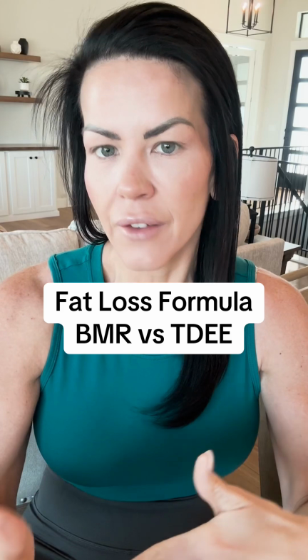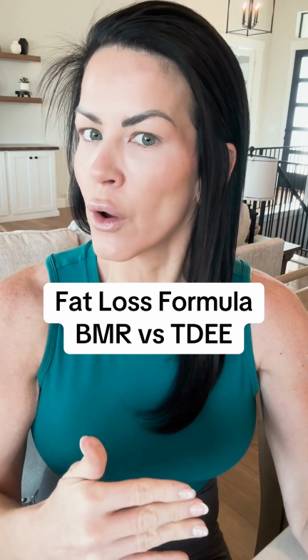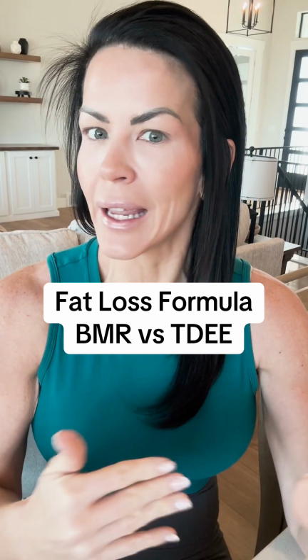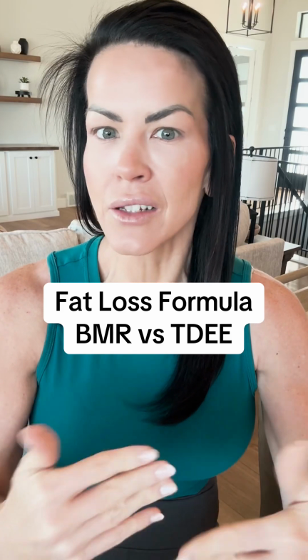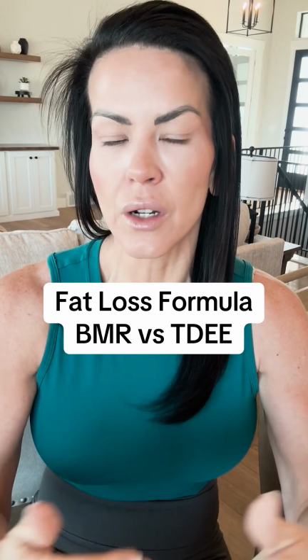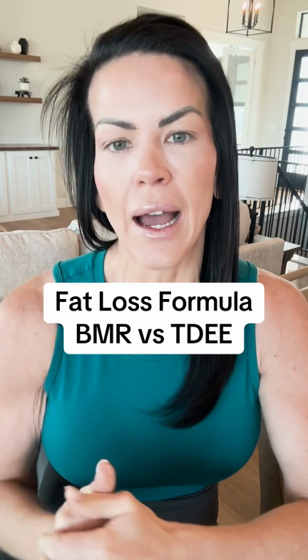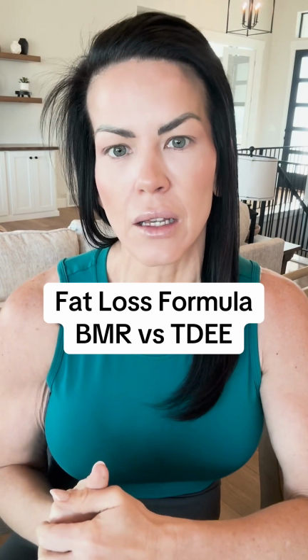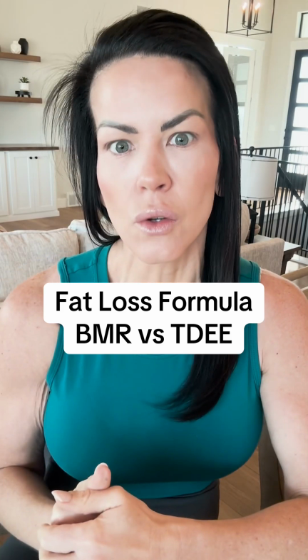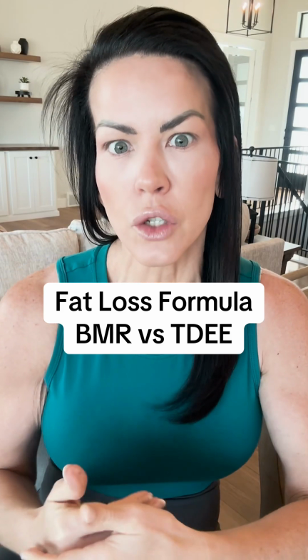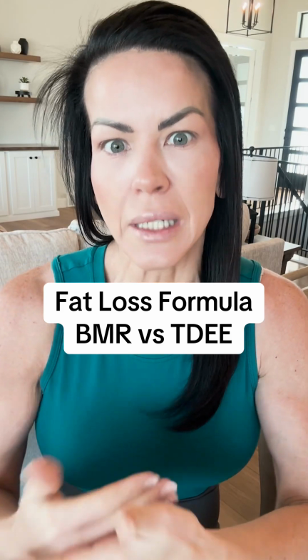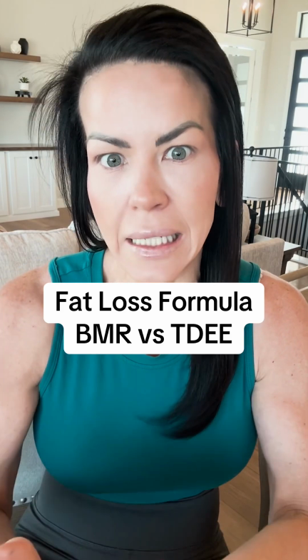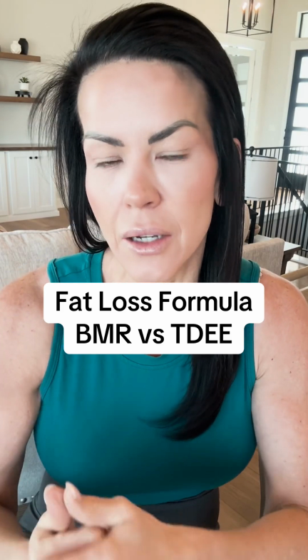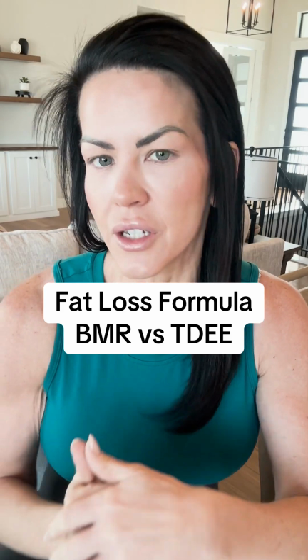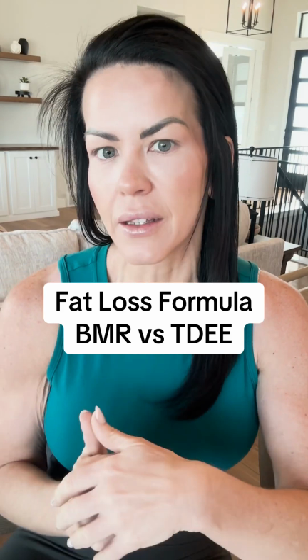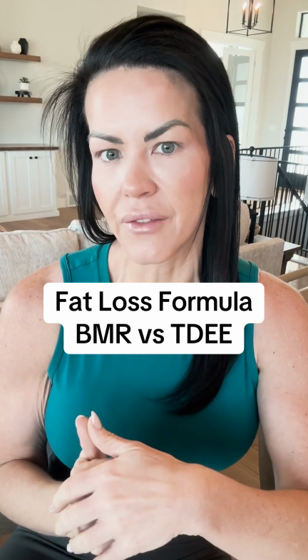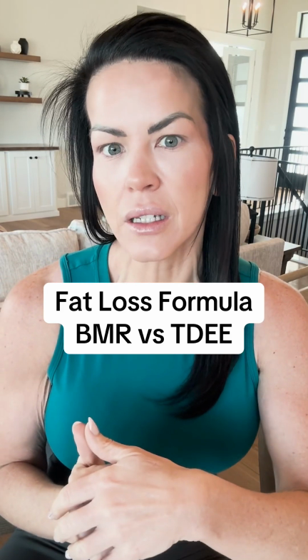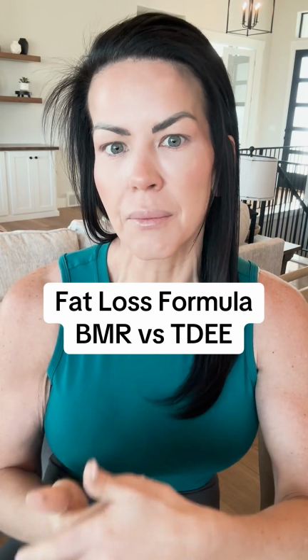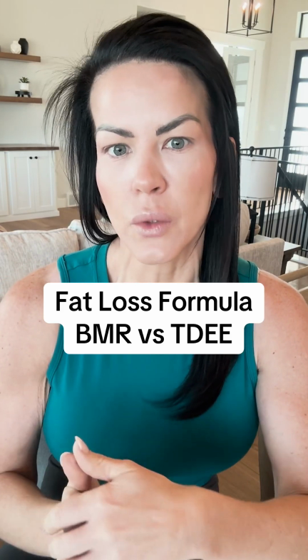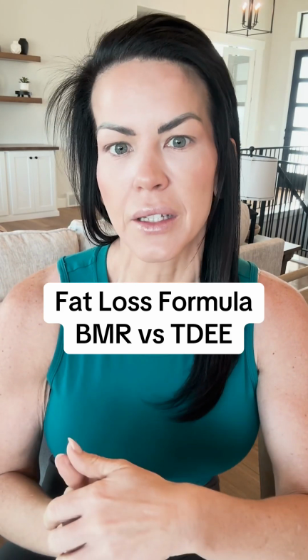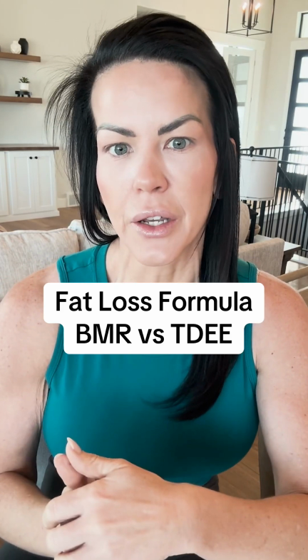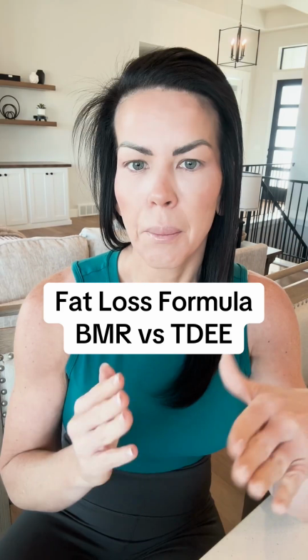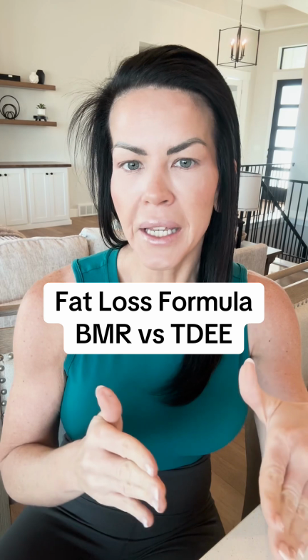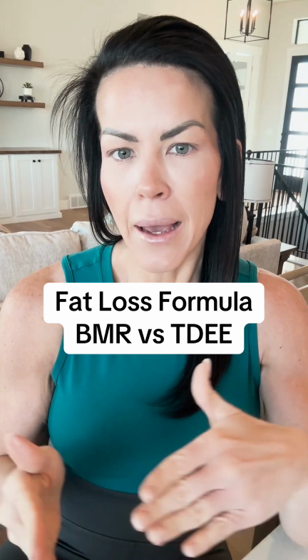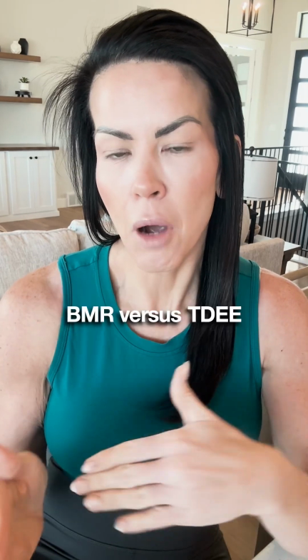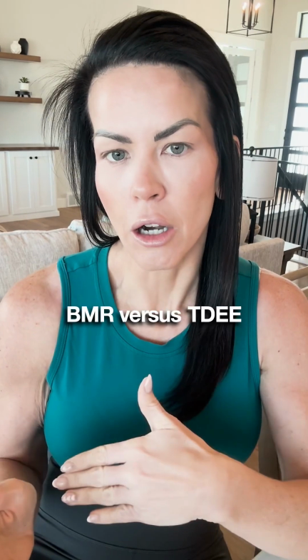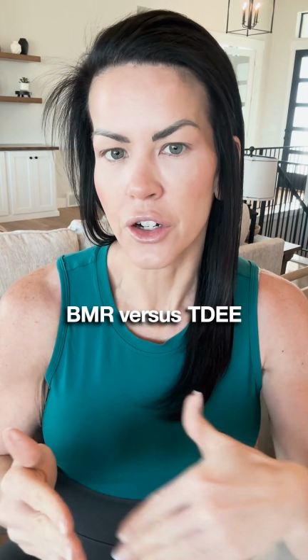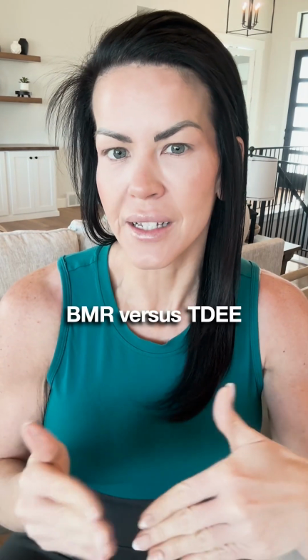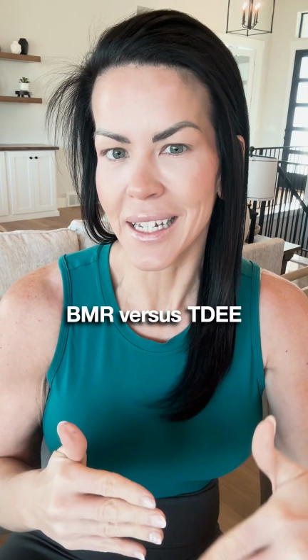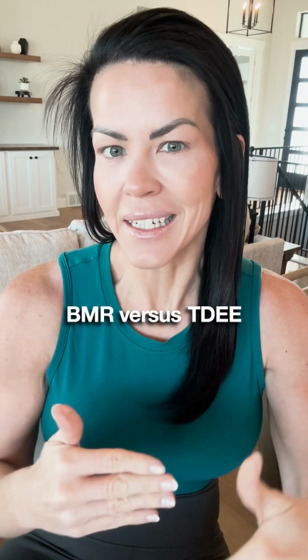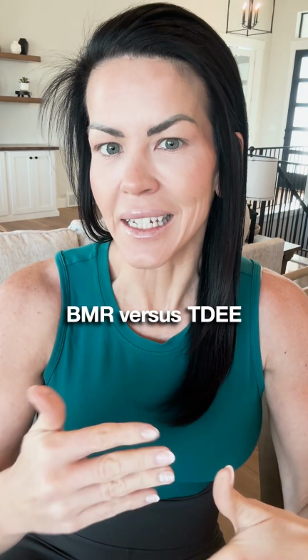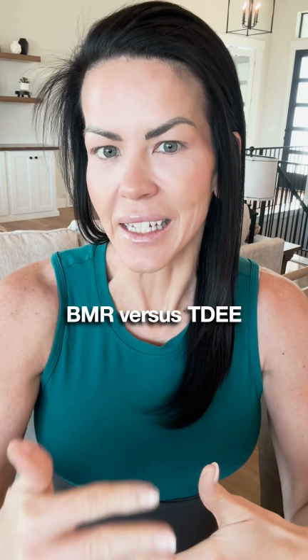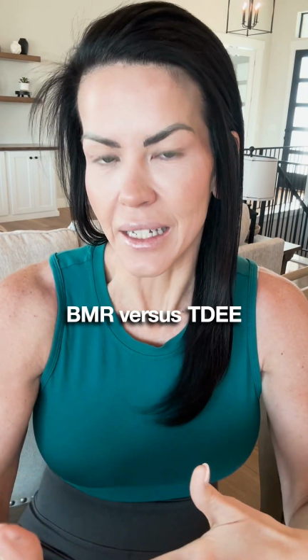If you have any sort of fat loss goals, you need to understand the difference between the two: BMR versus TDEE.